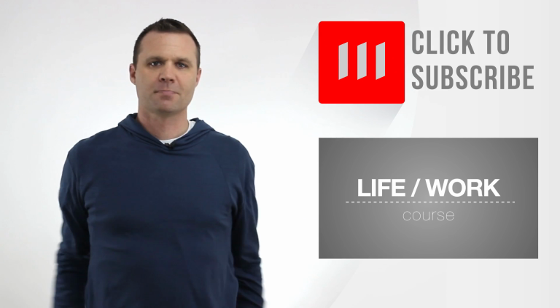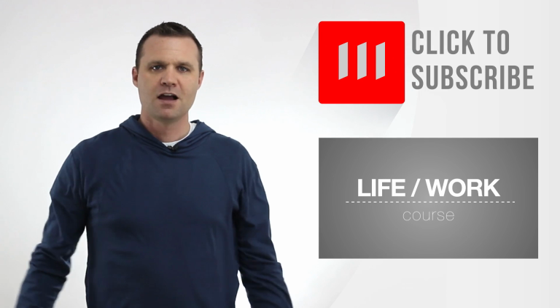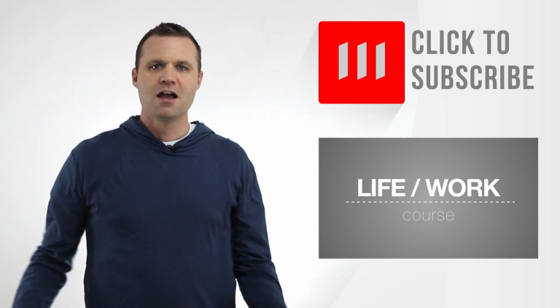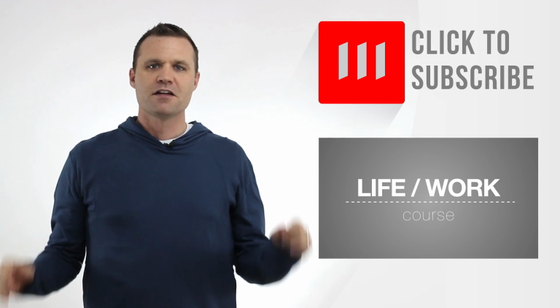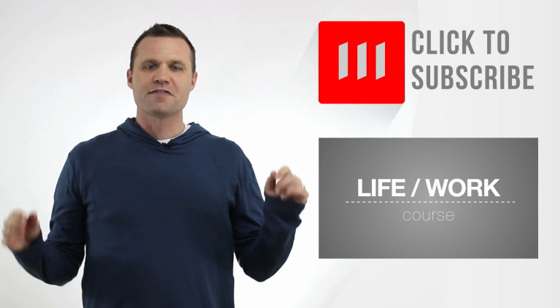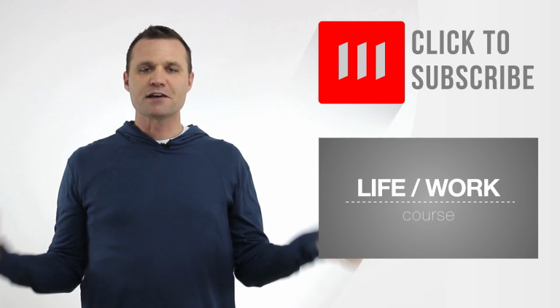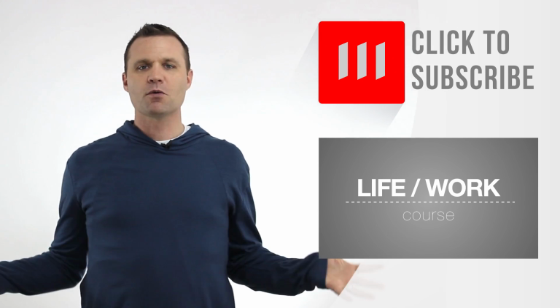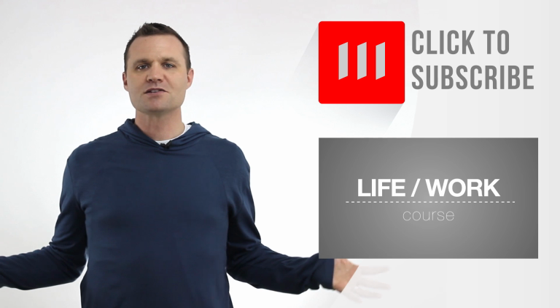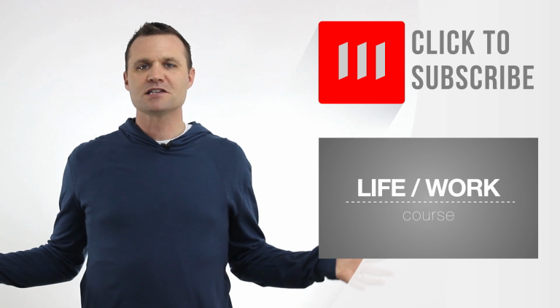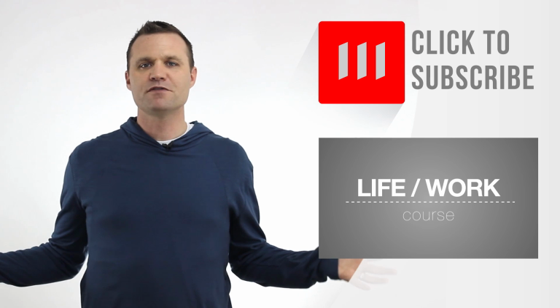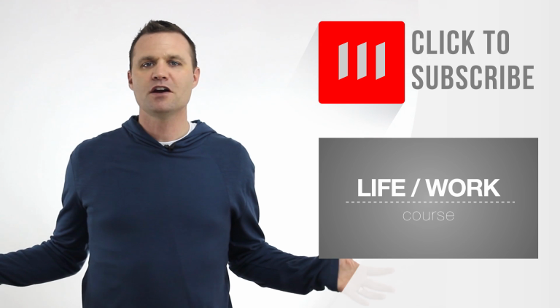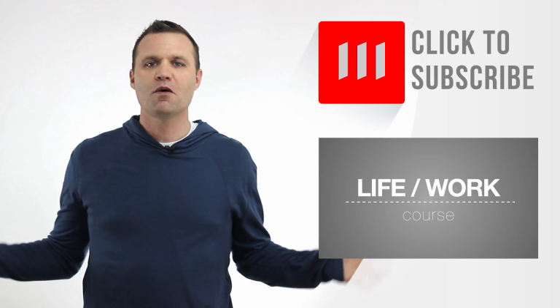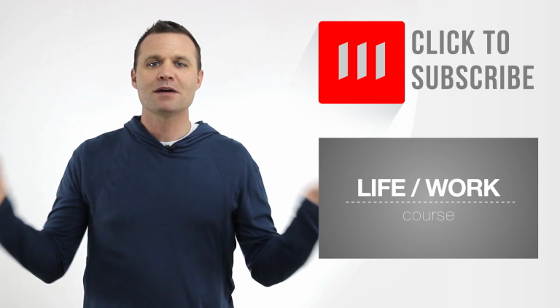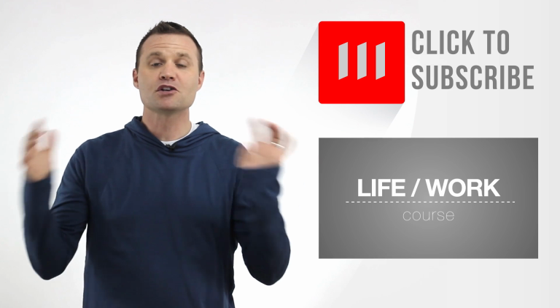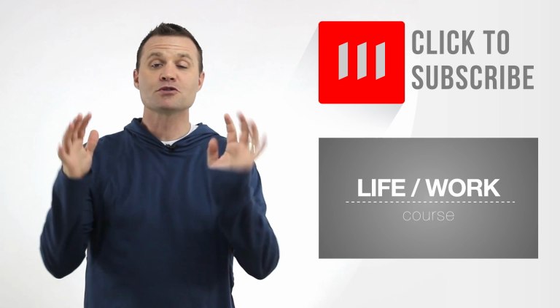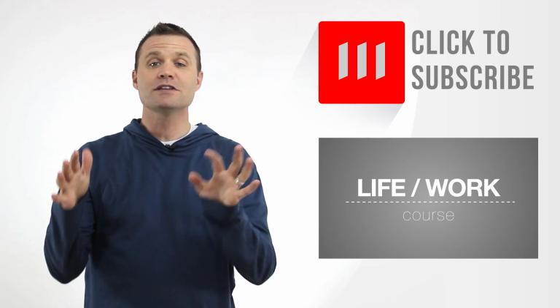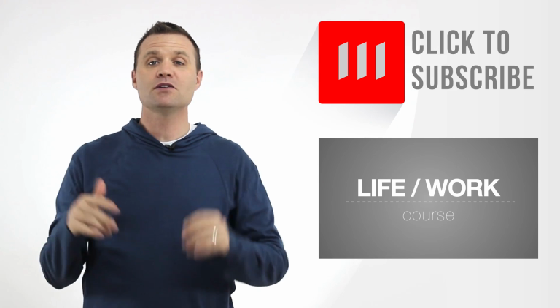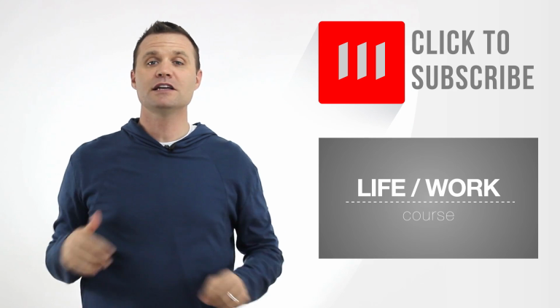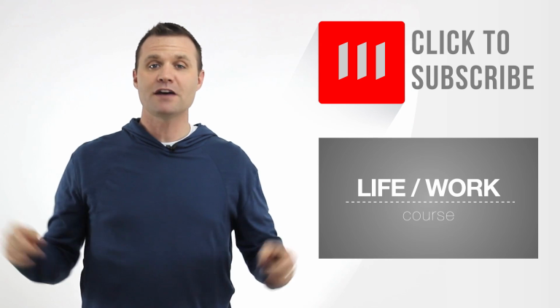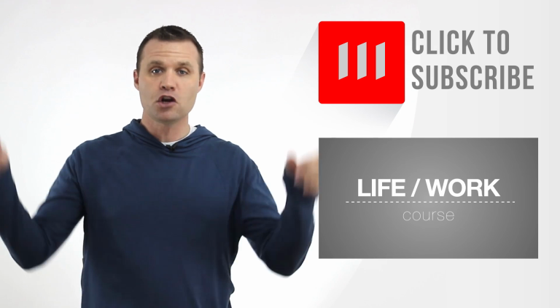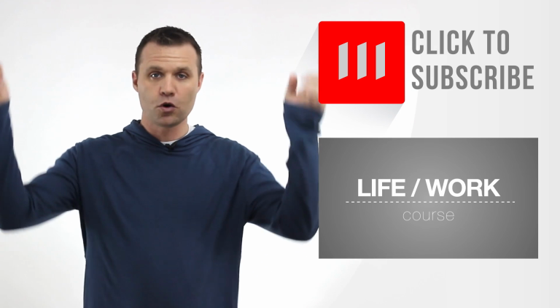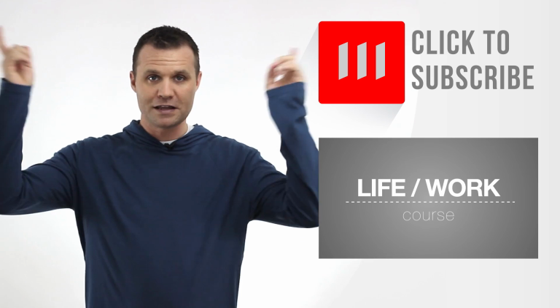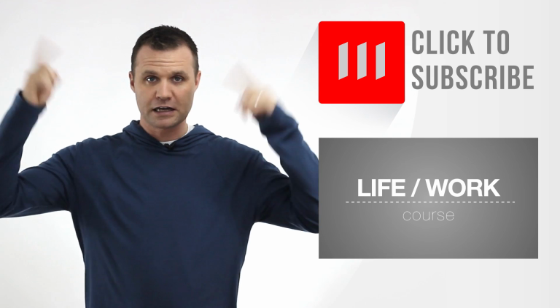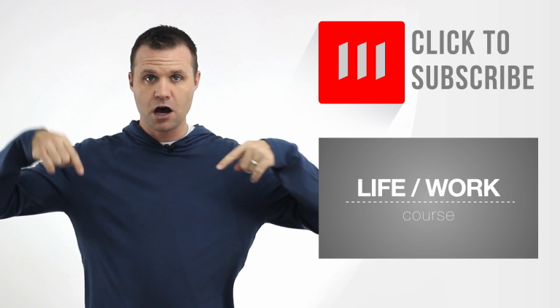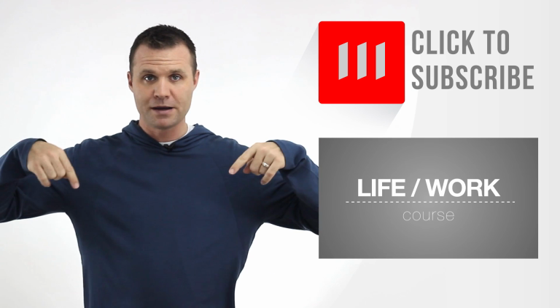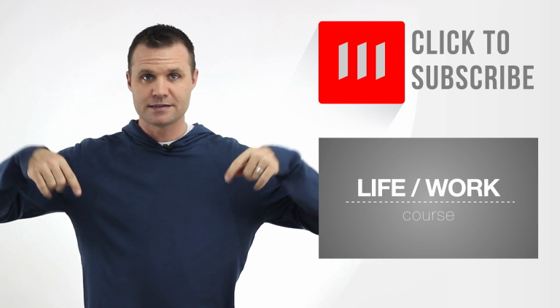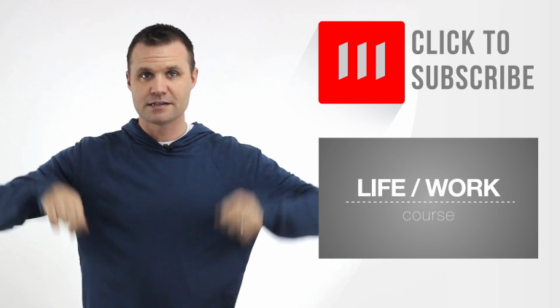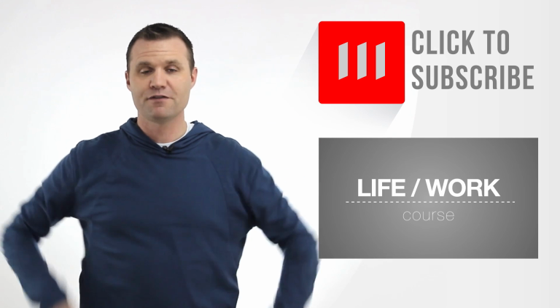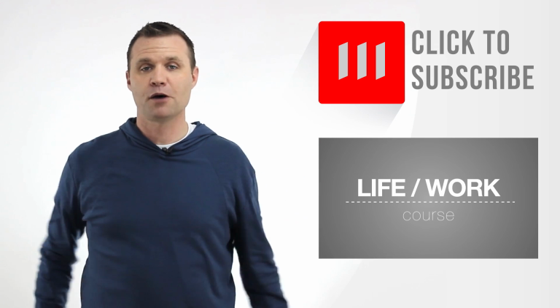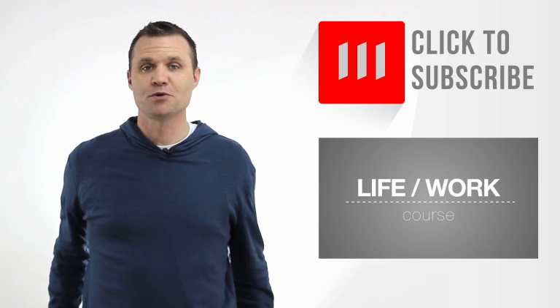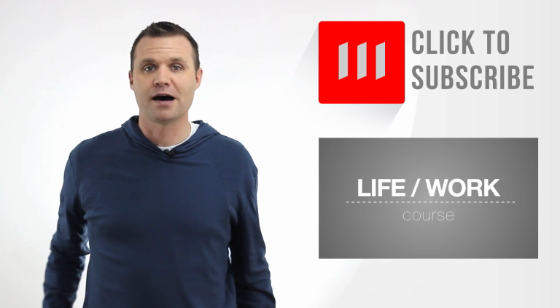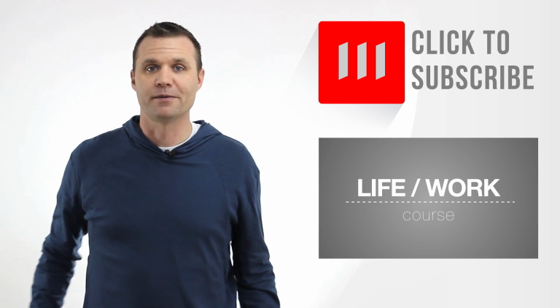Thank you for watching this video! Make sure you leave a note in the comments if it helped you out.